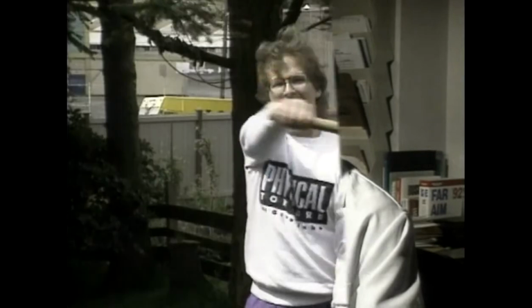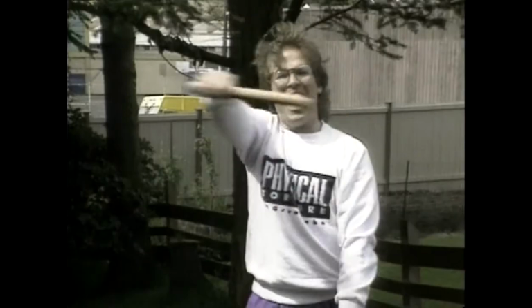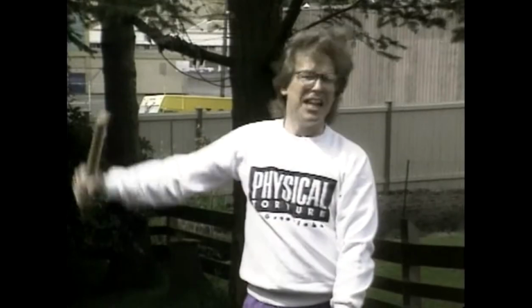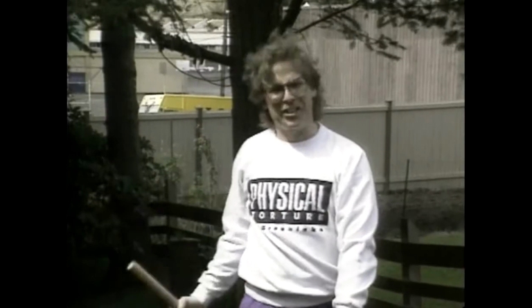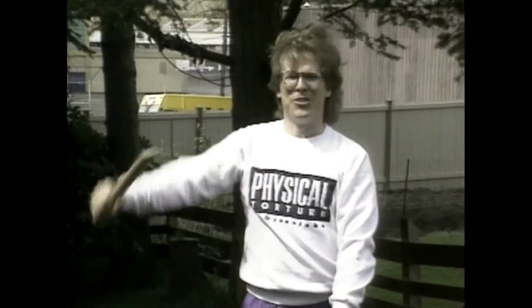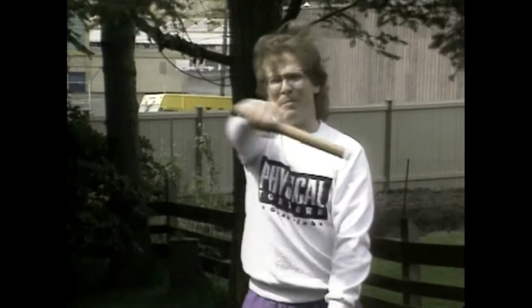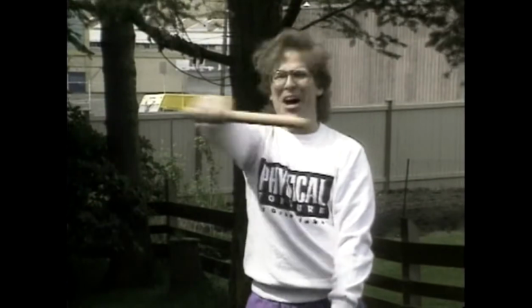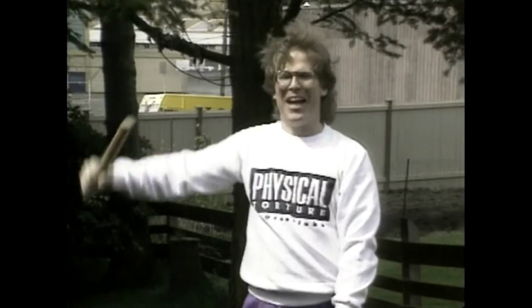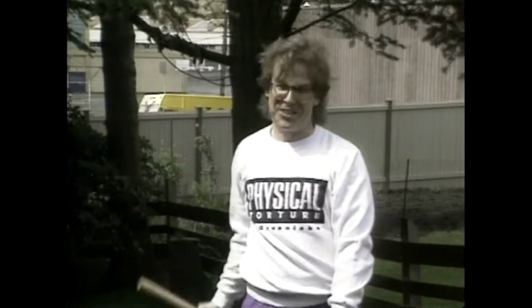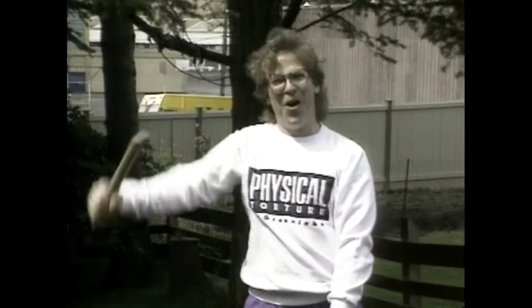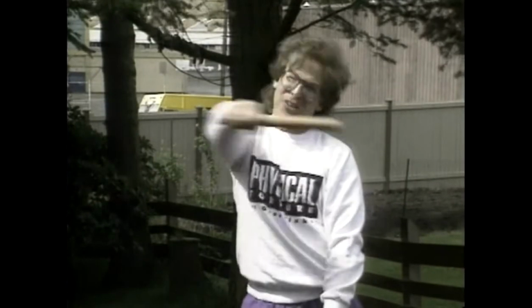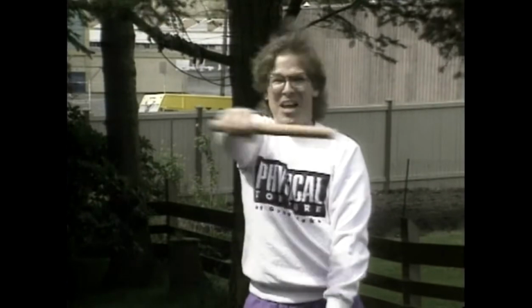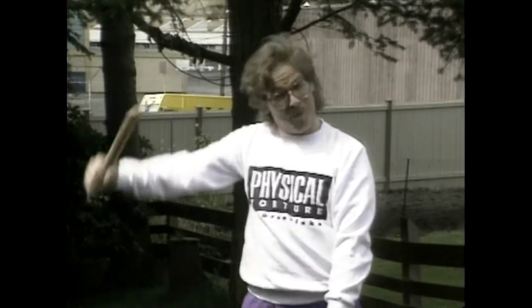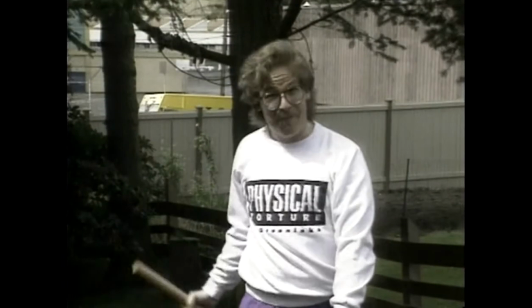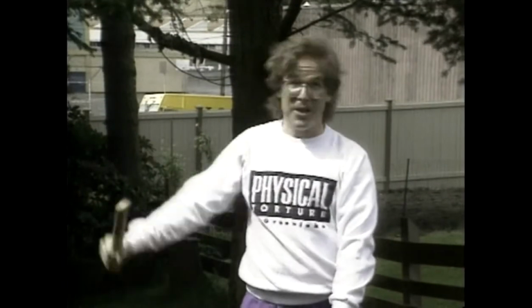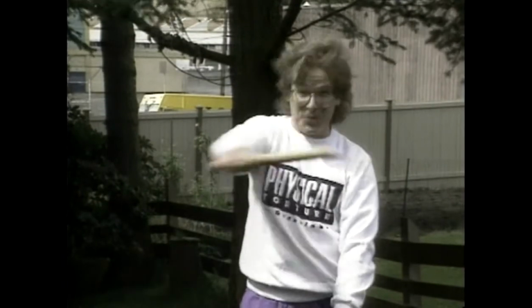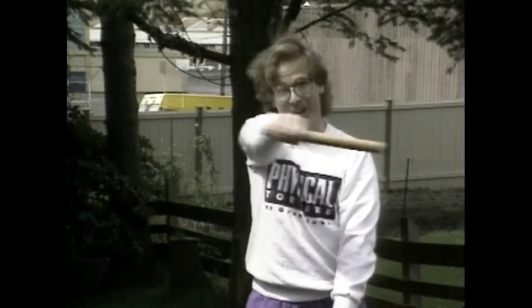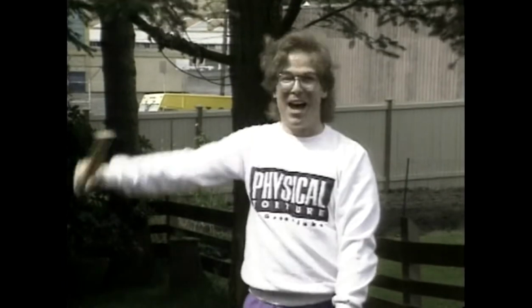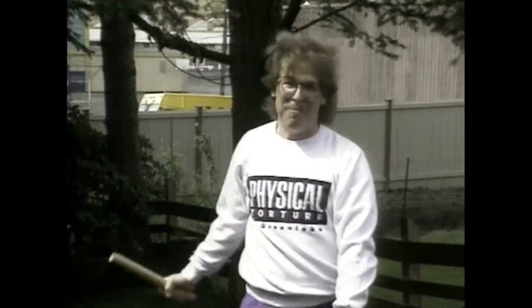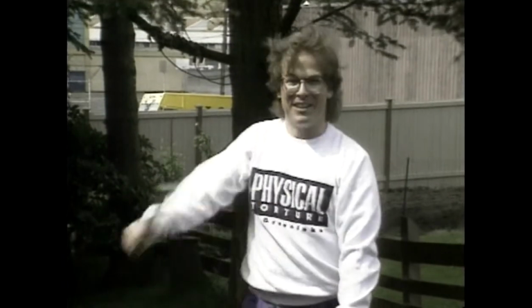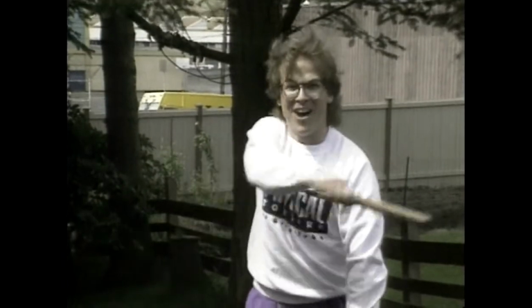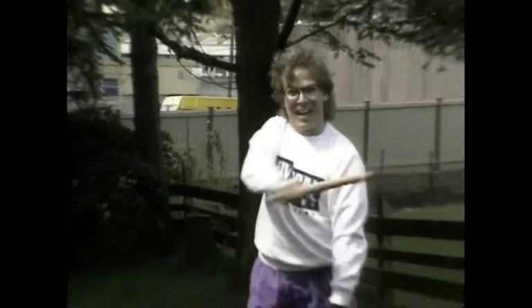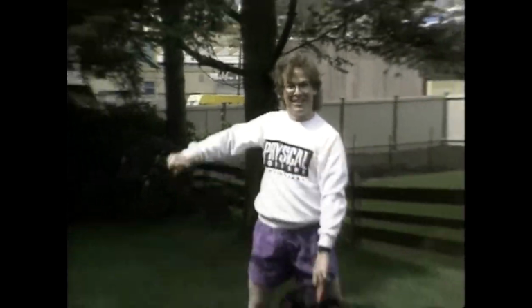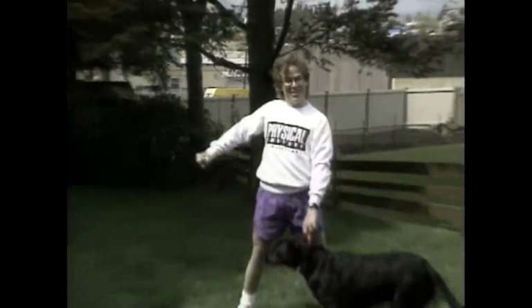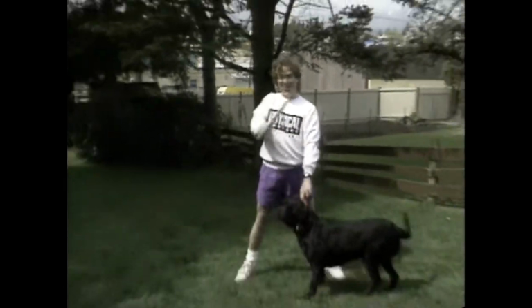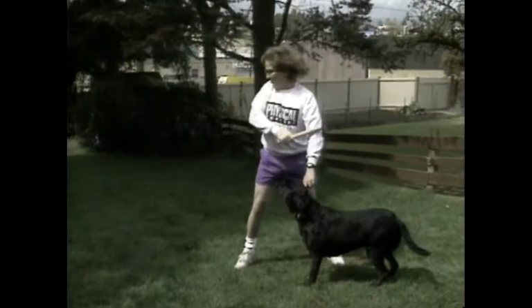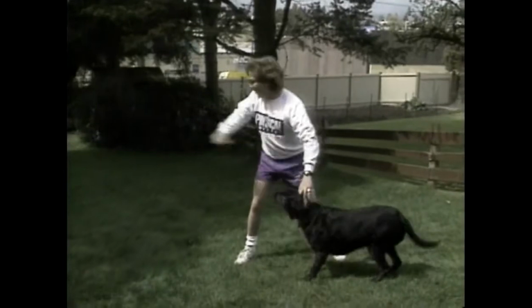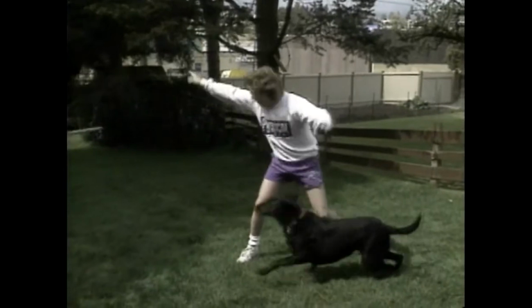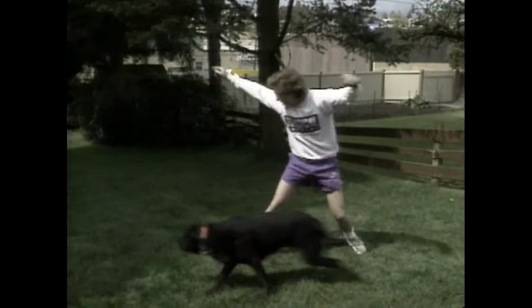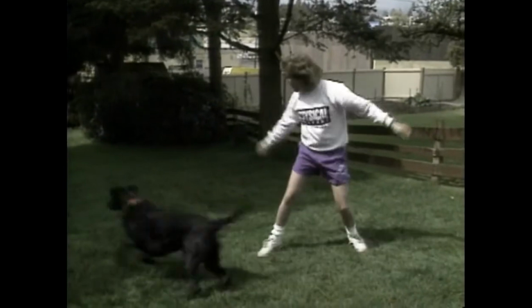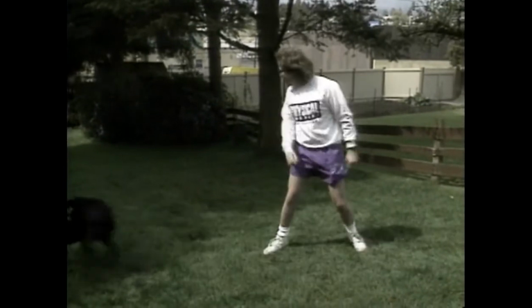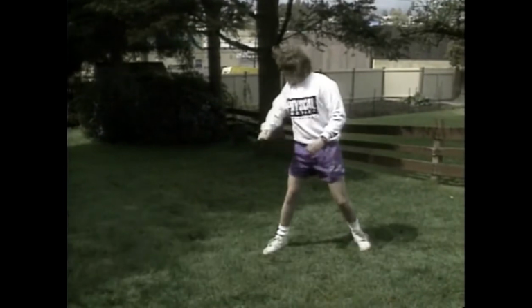I like to use the baton outdoors, and when I'm finished working out, my dog likes it too. Go get it, go get it.